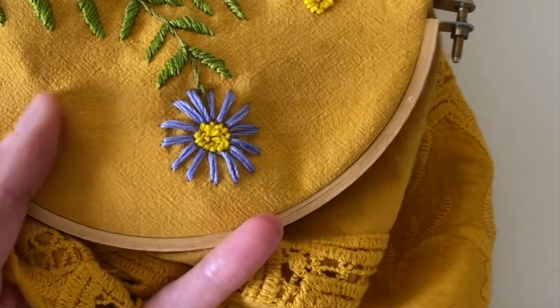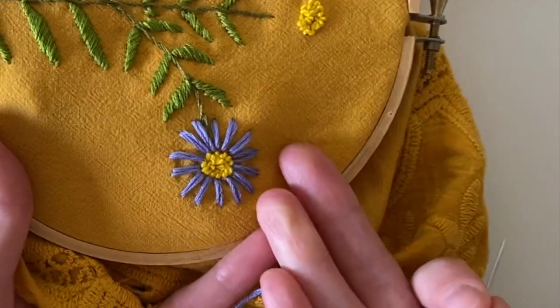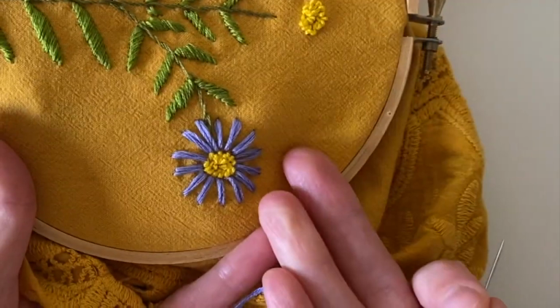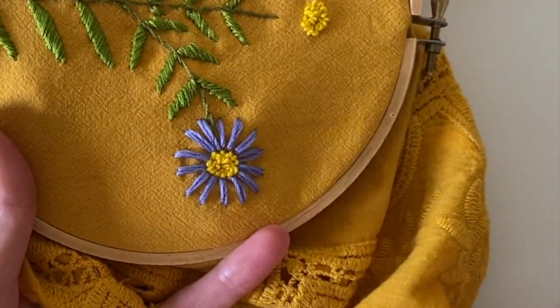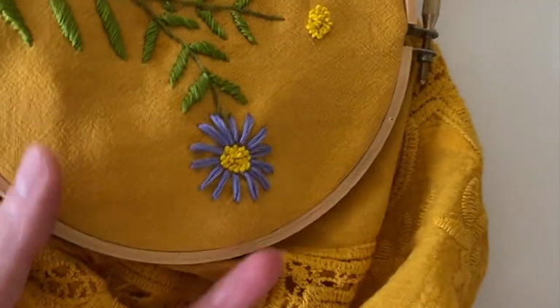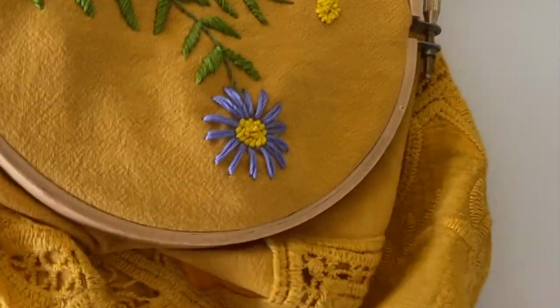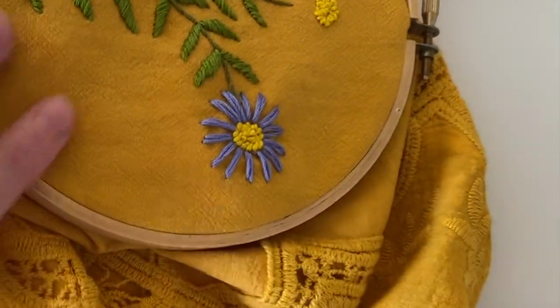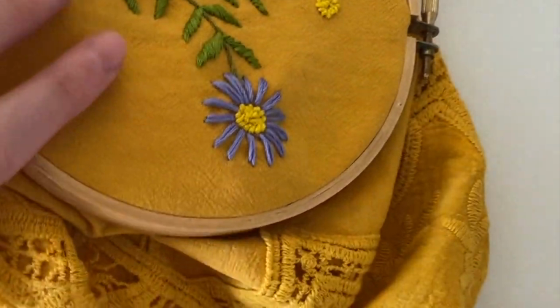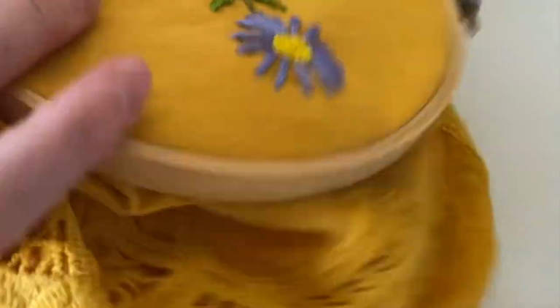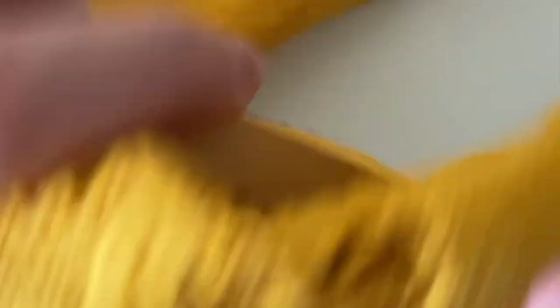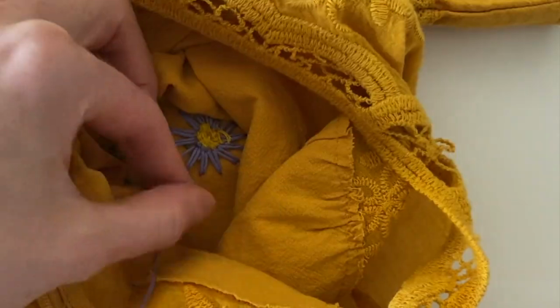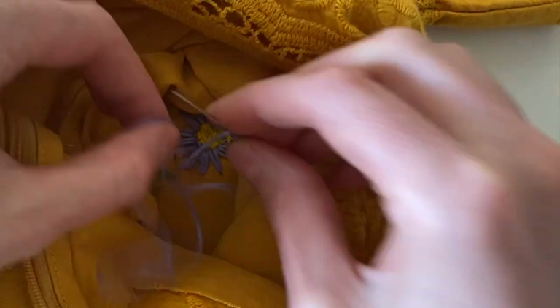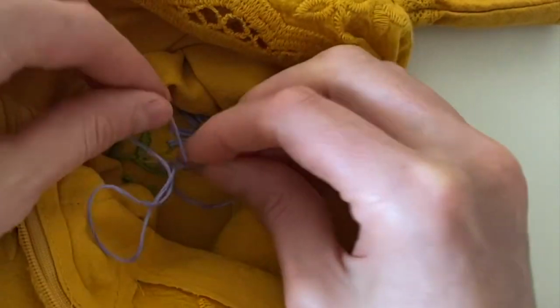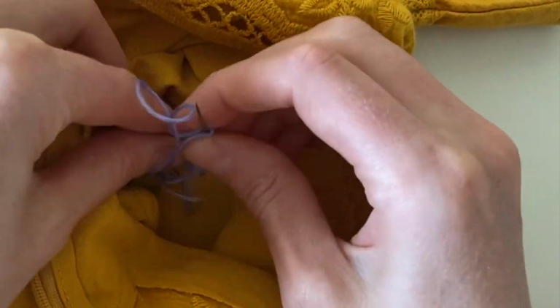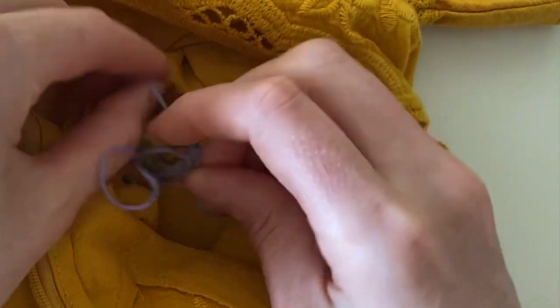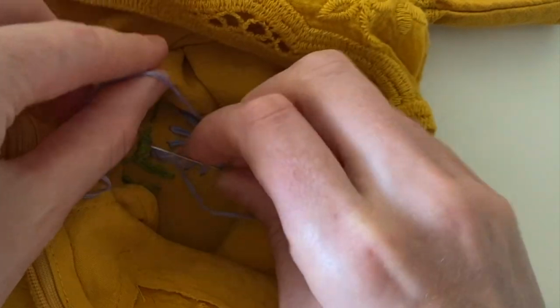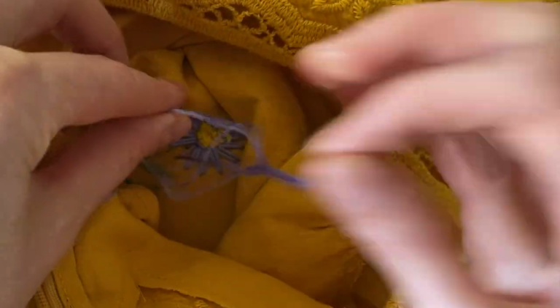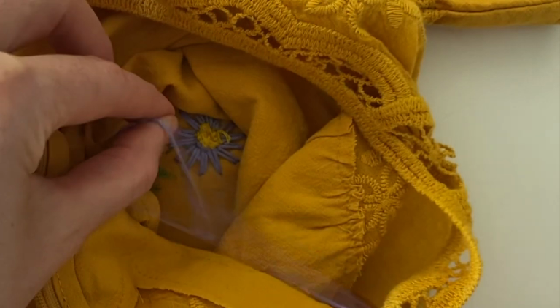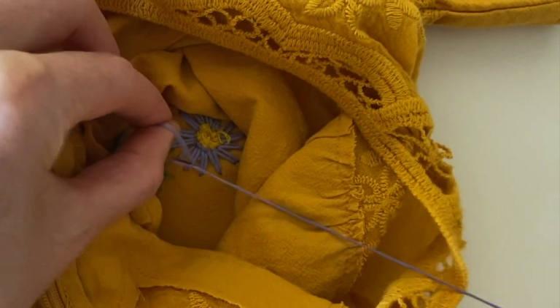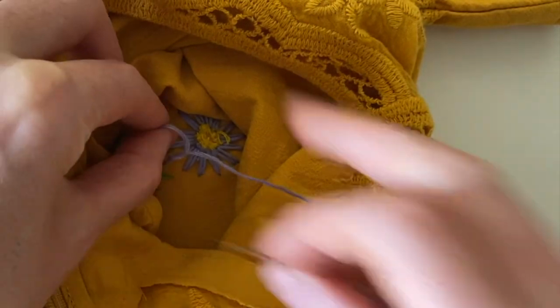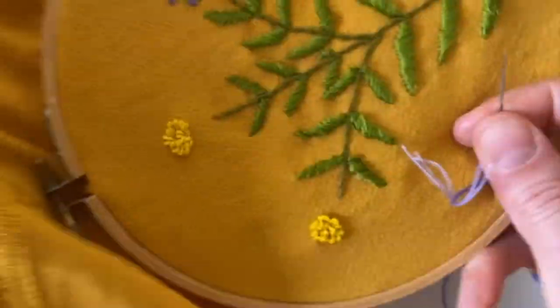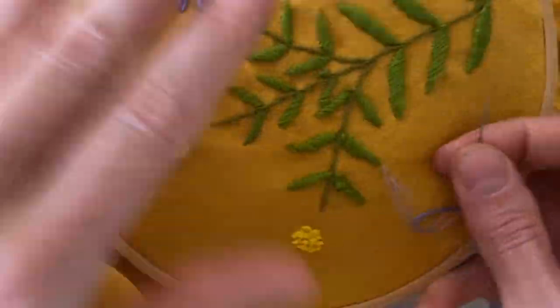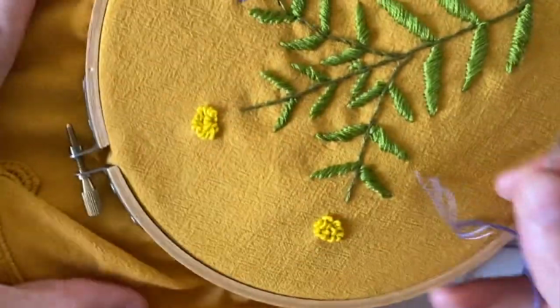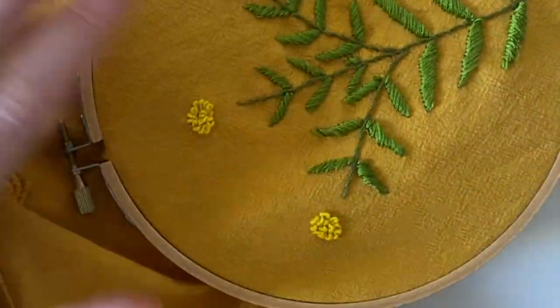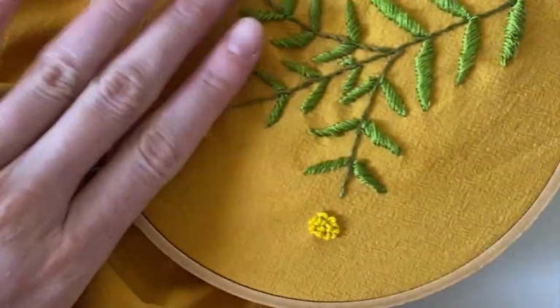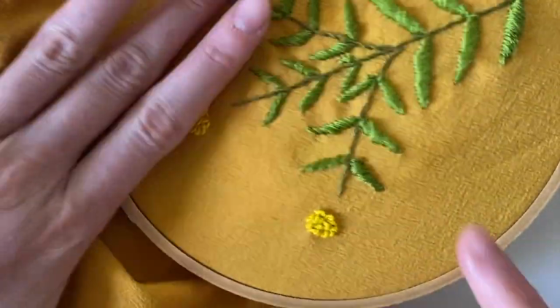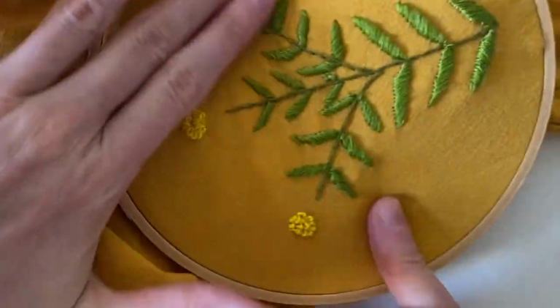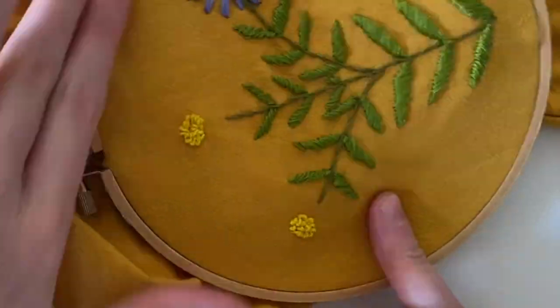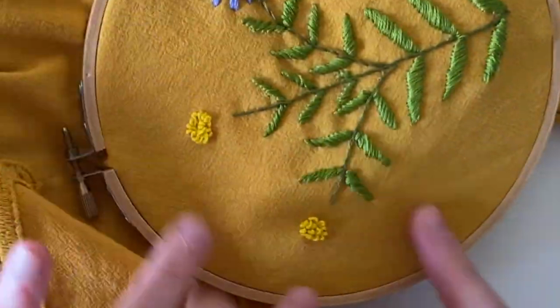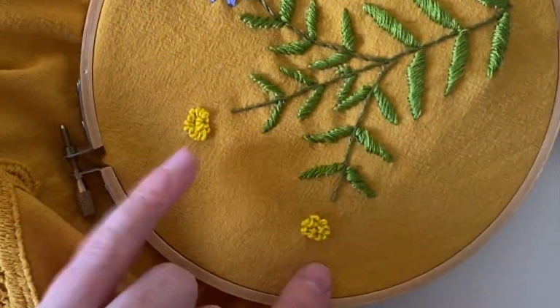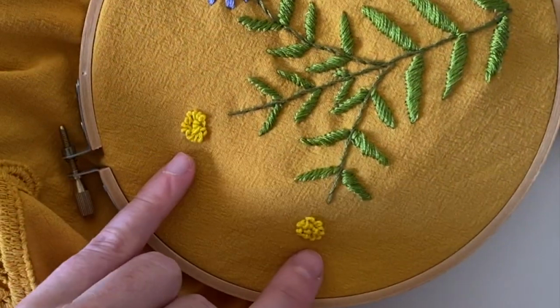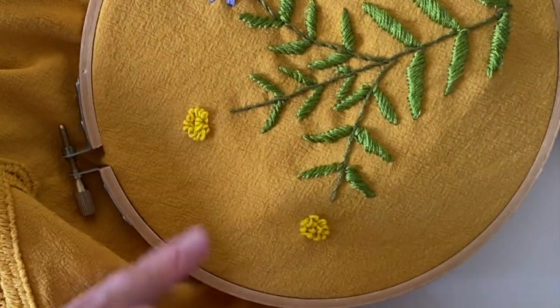There's our first flower. I'm going to tie a knot, cut it off, and then repeat that for the other two flowers.